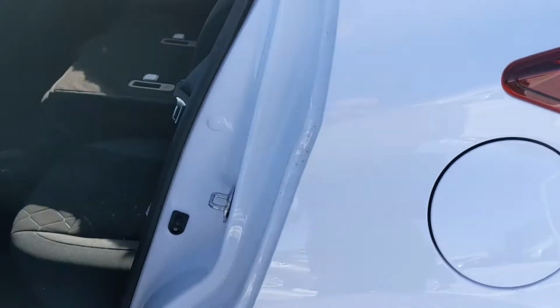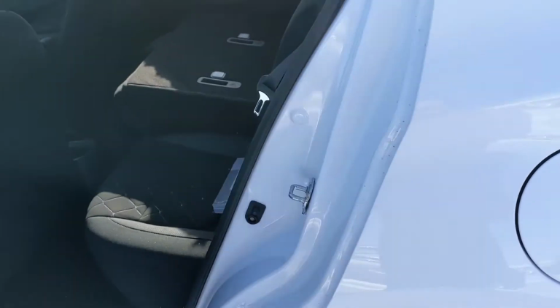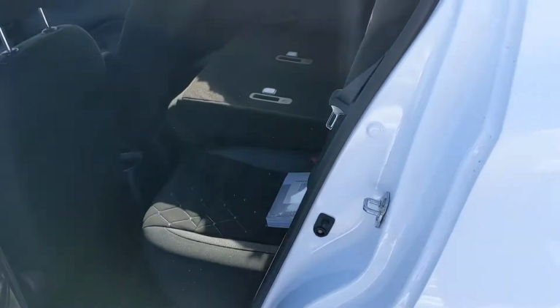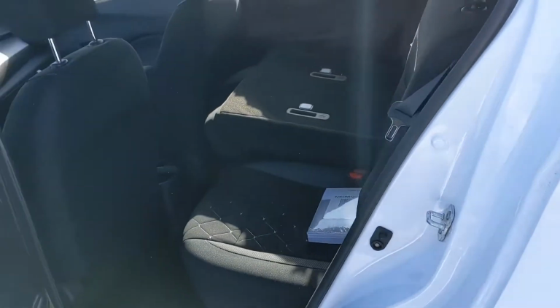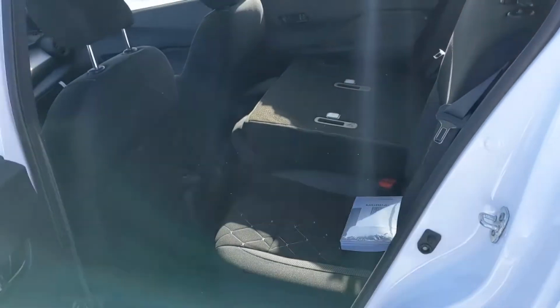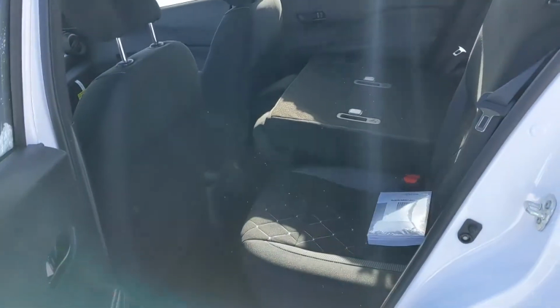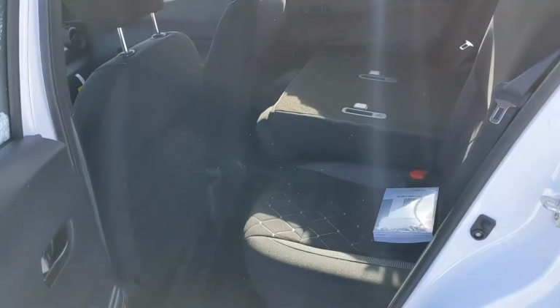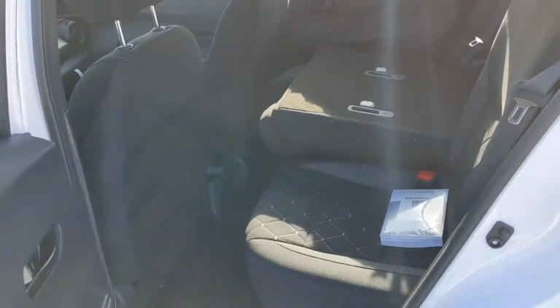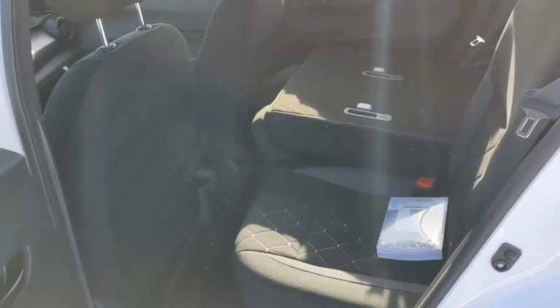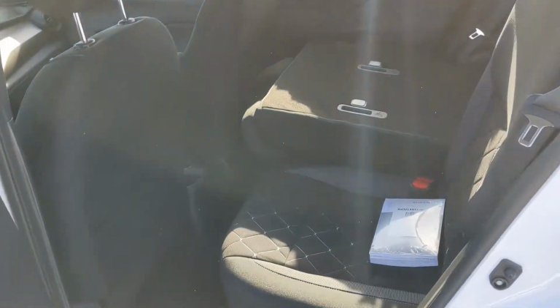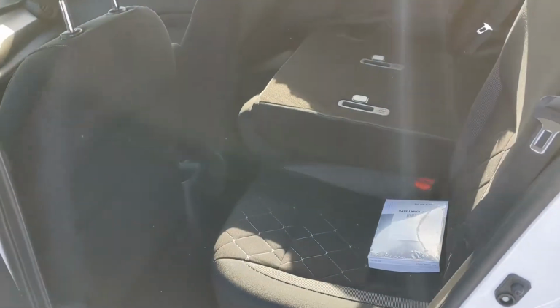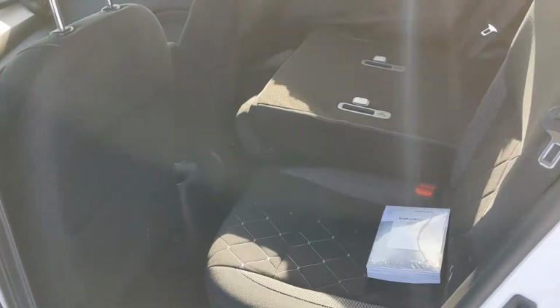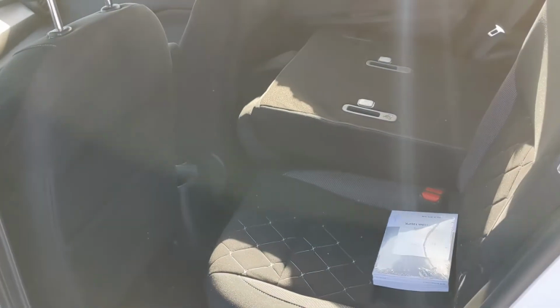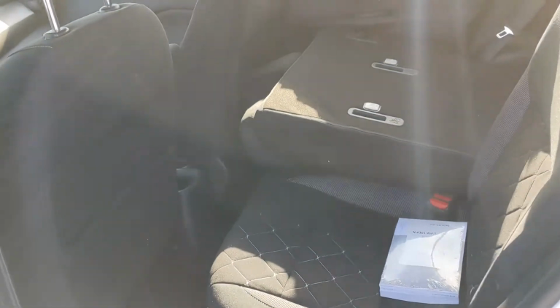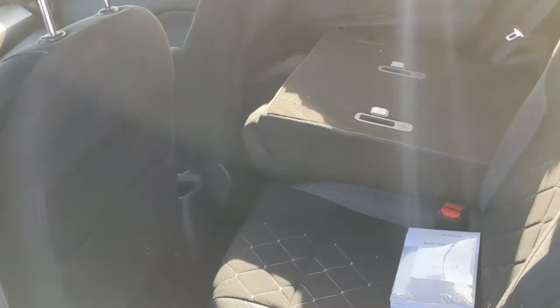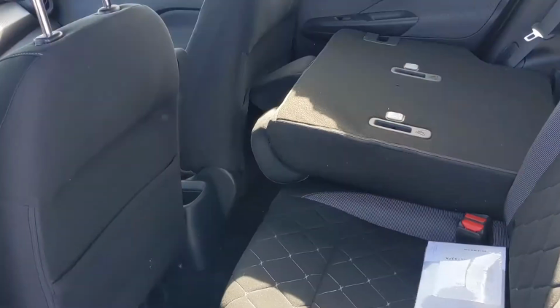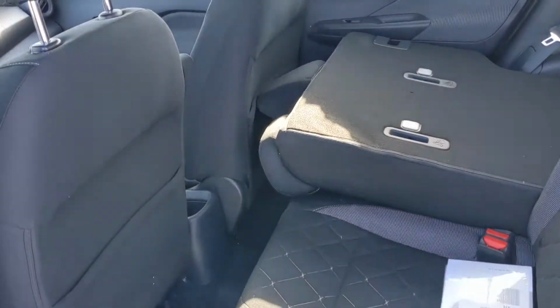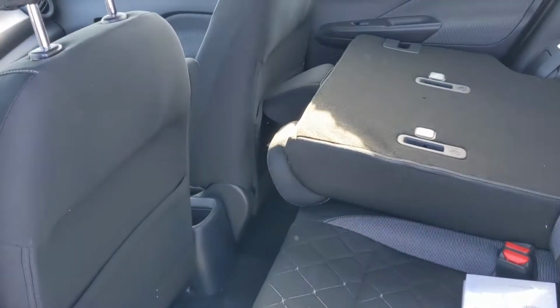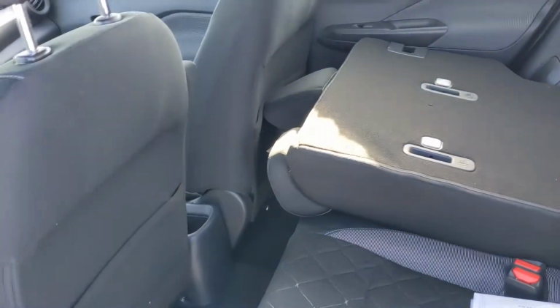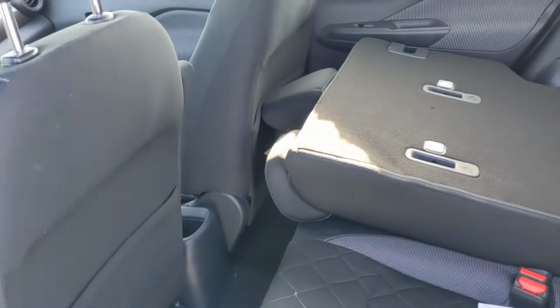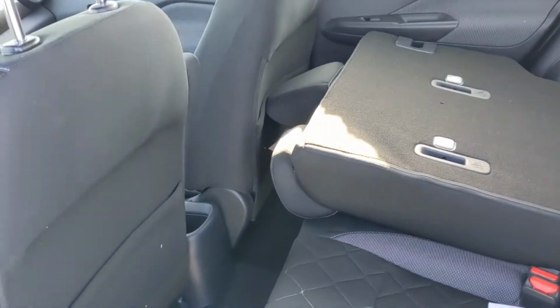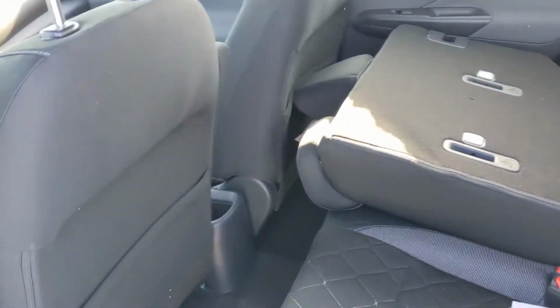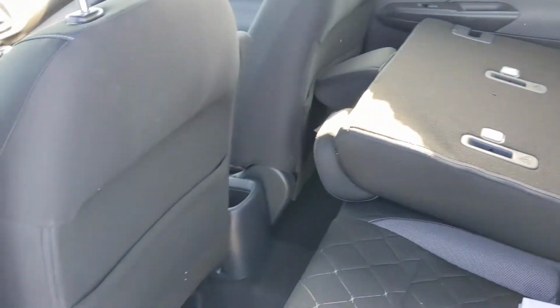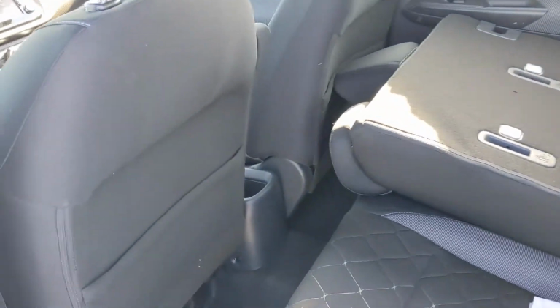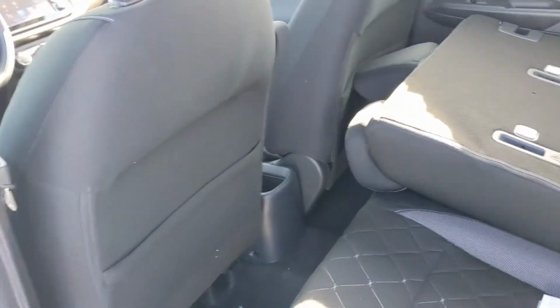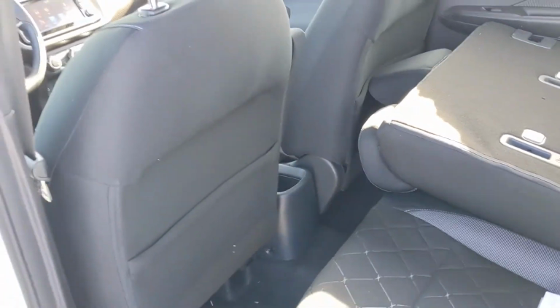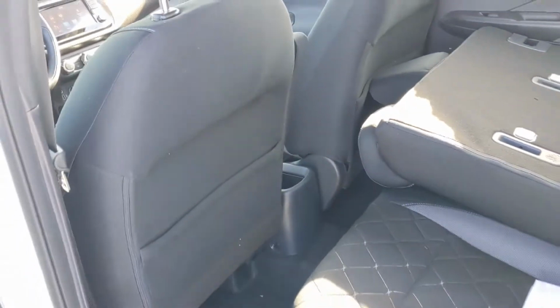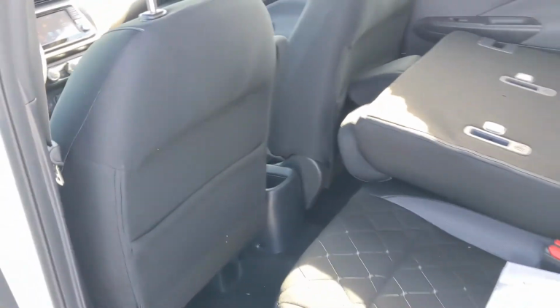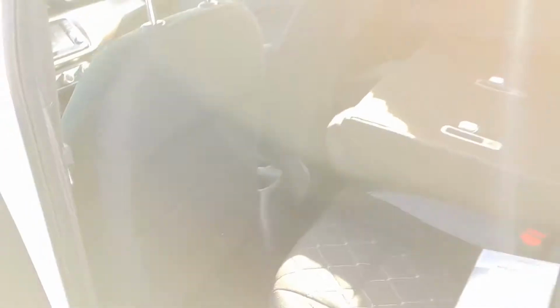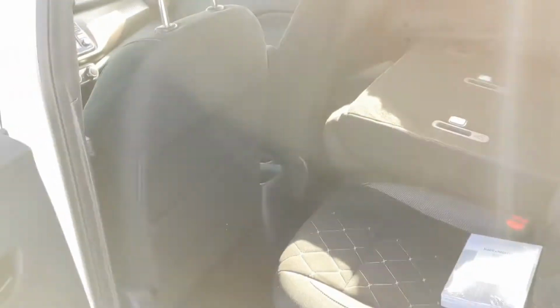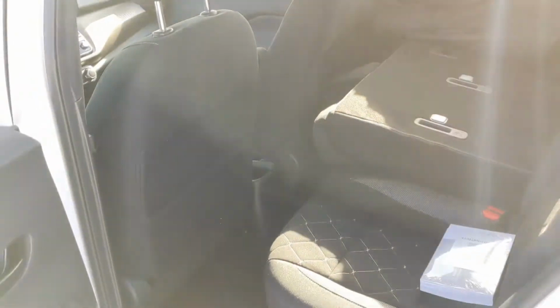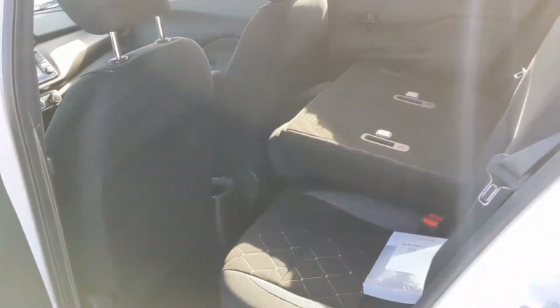Into the back here, you can see even though it's a small car, quite a bit of room back here. Passengers will be quite comfy back there.